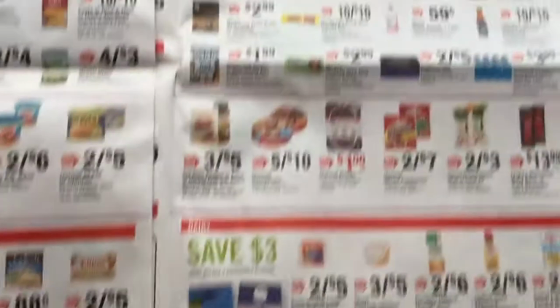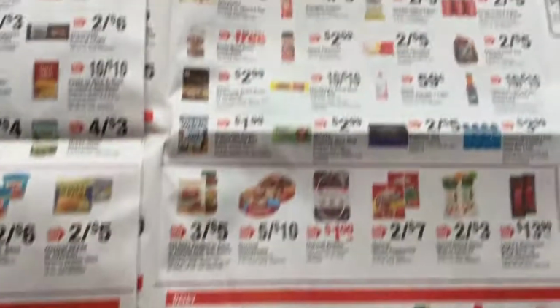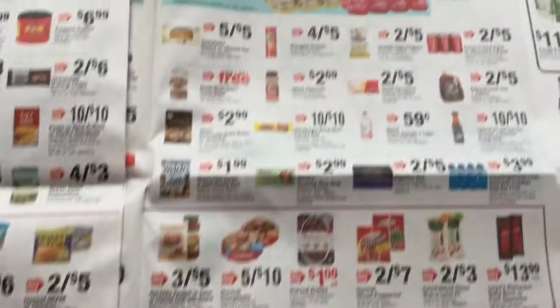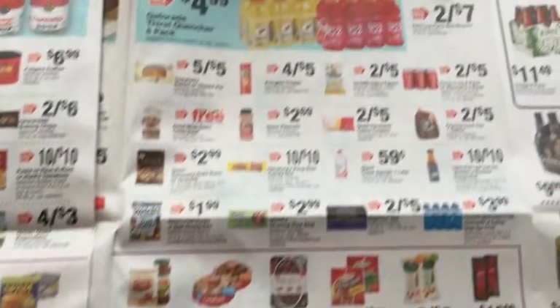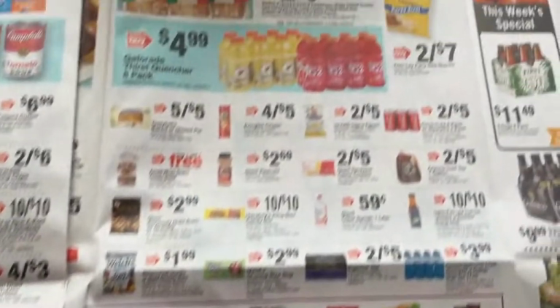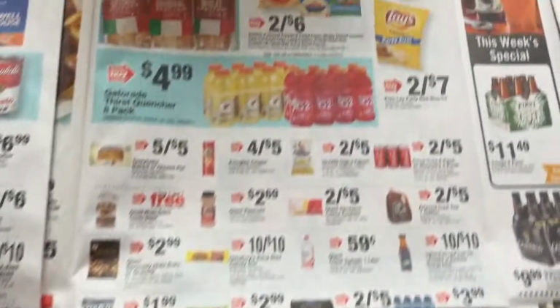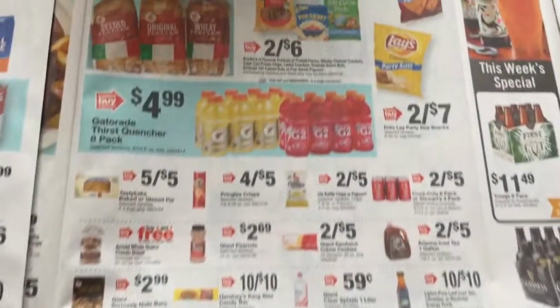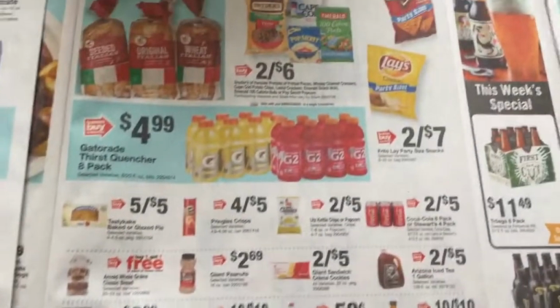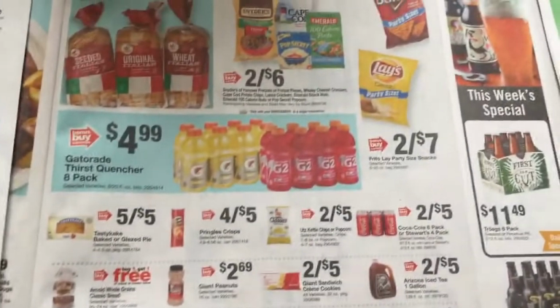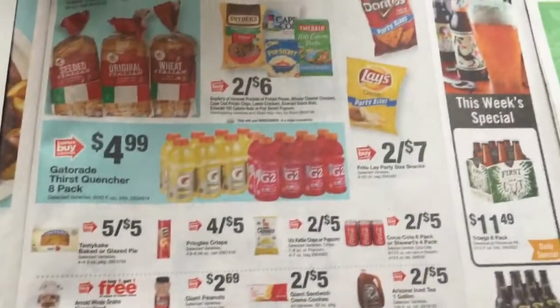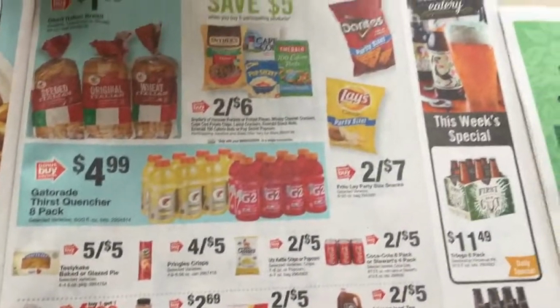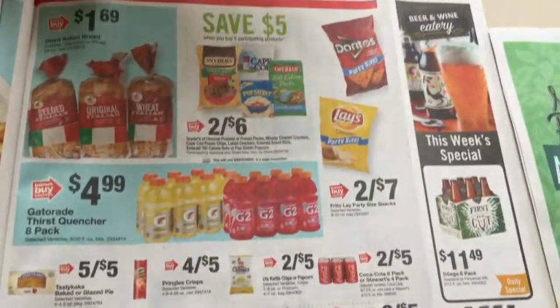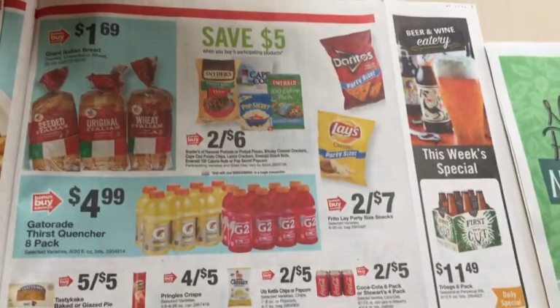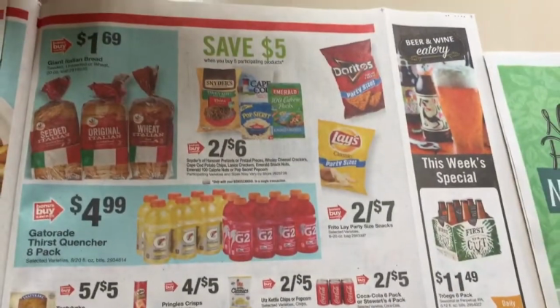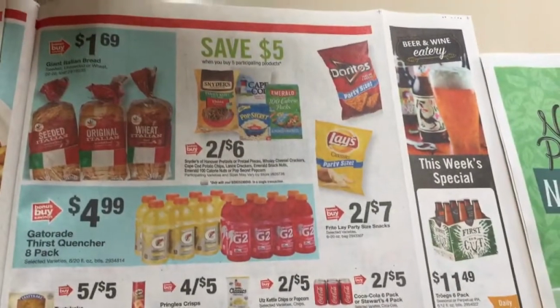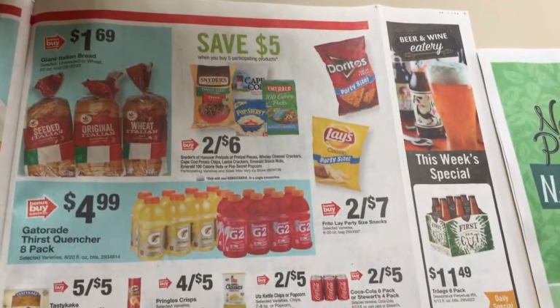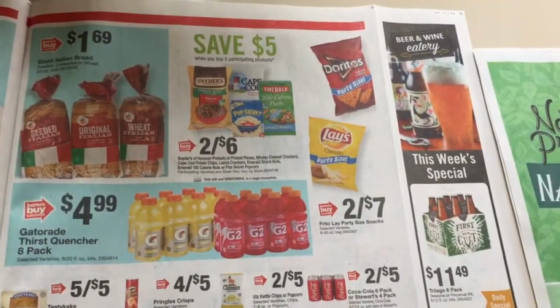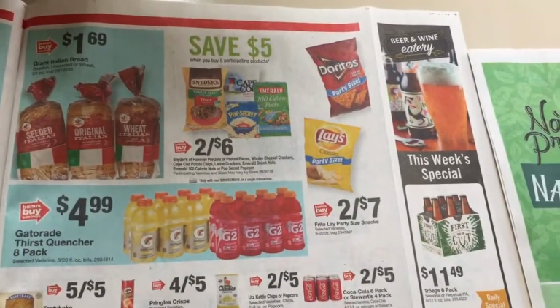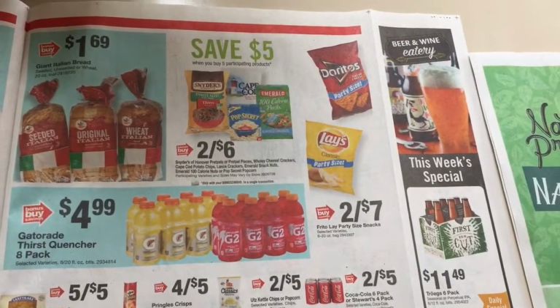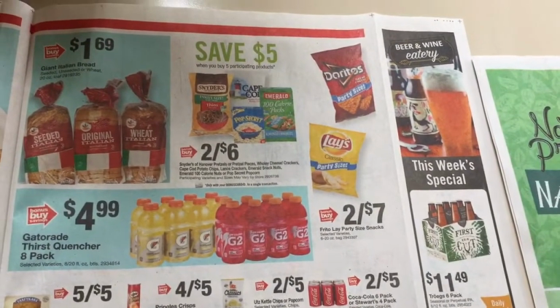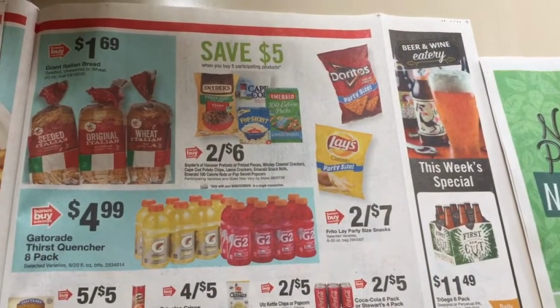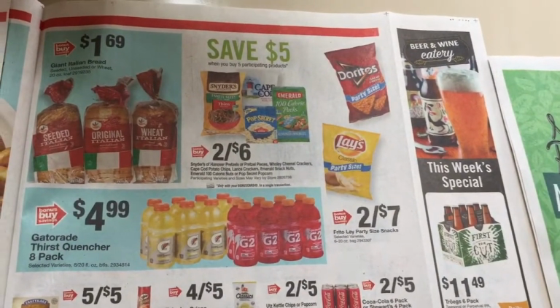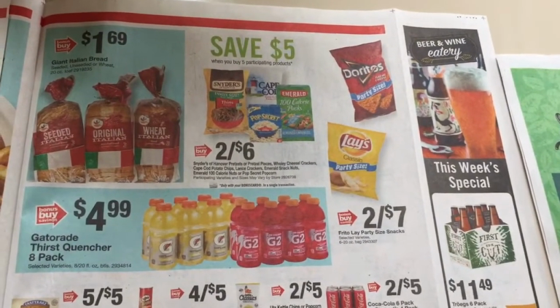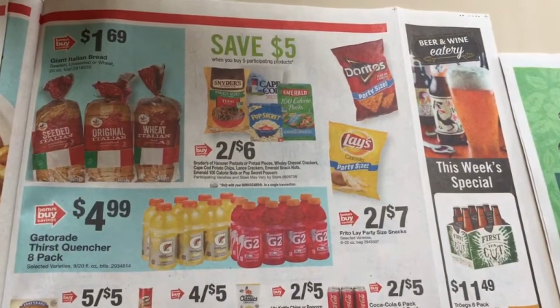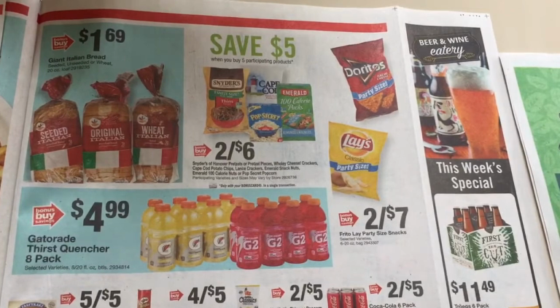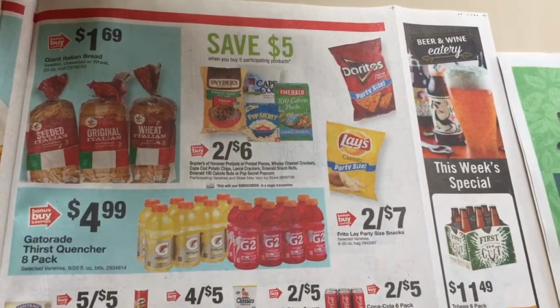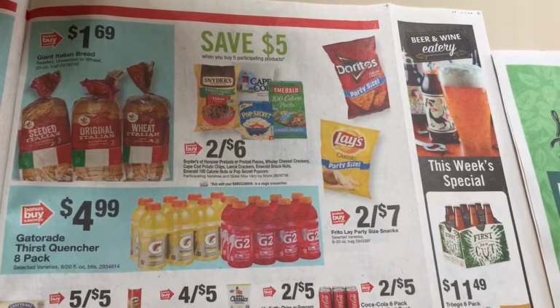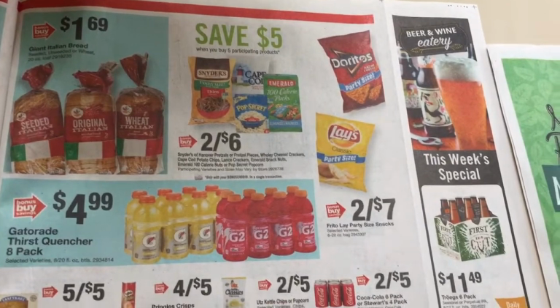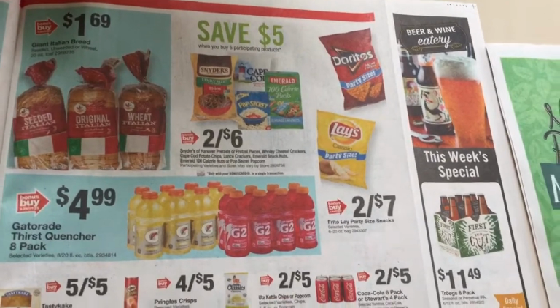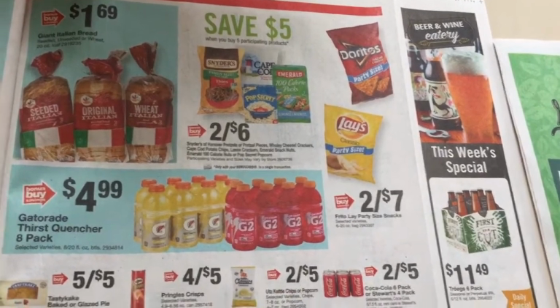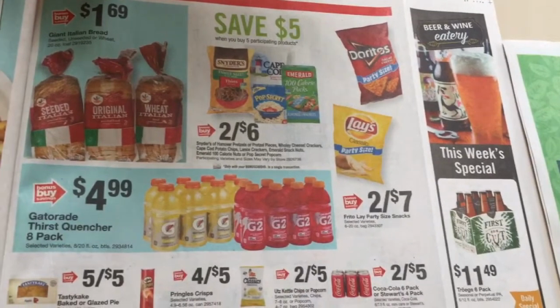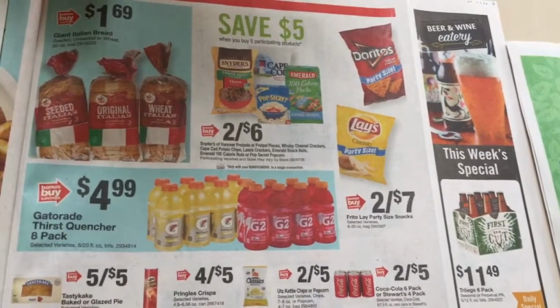I got one for my daughter — she's going to like that. You're going to save five when you buy any five of these products here.